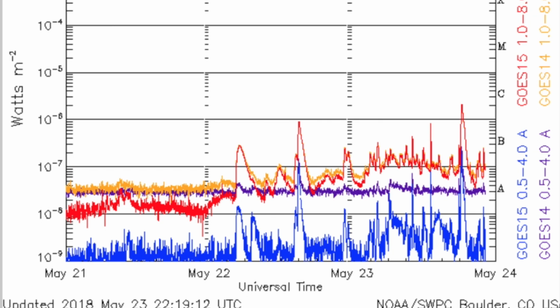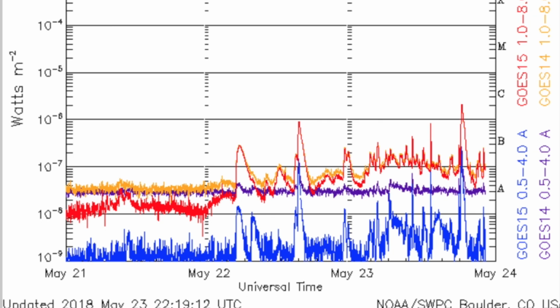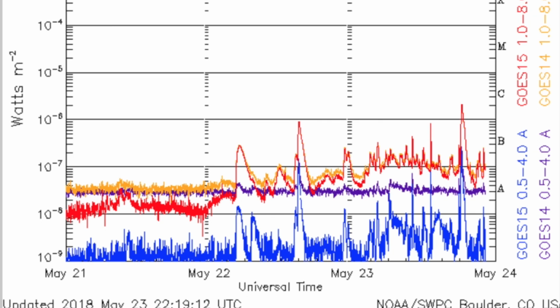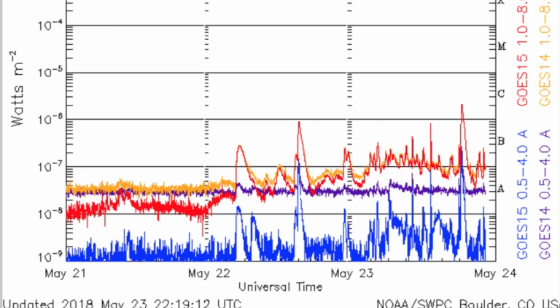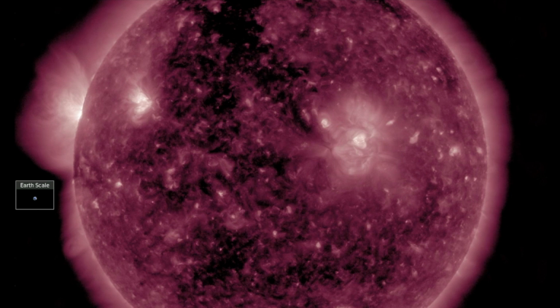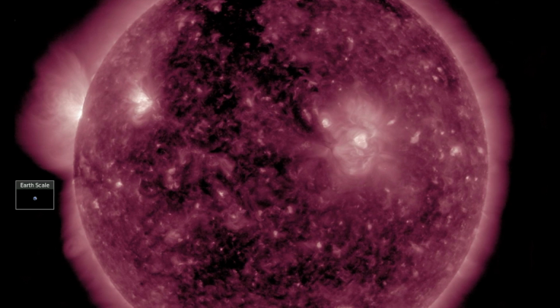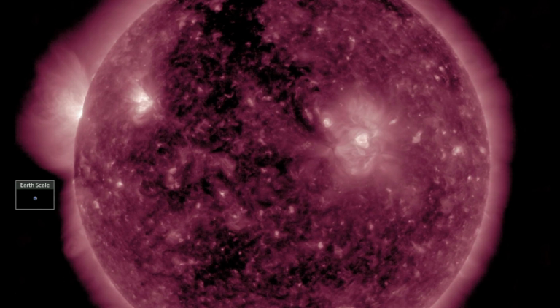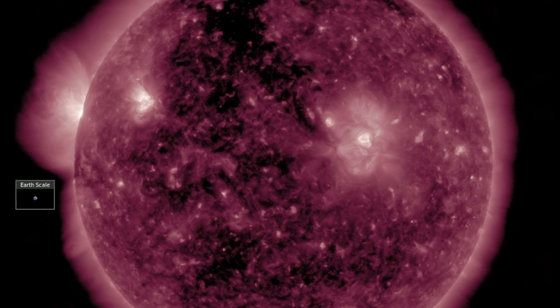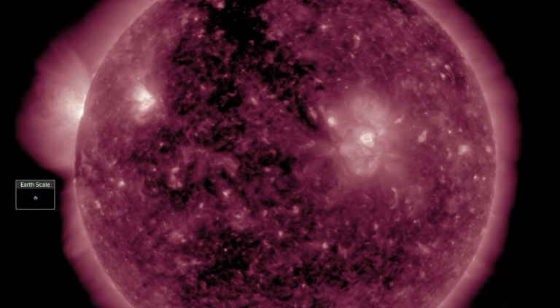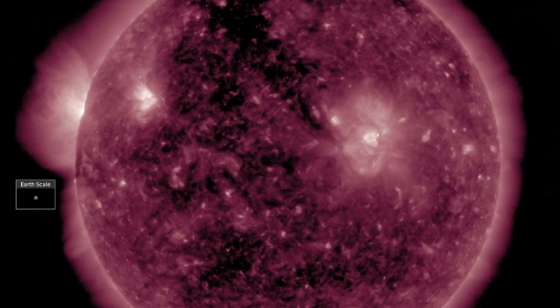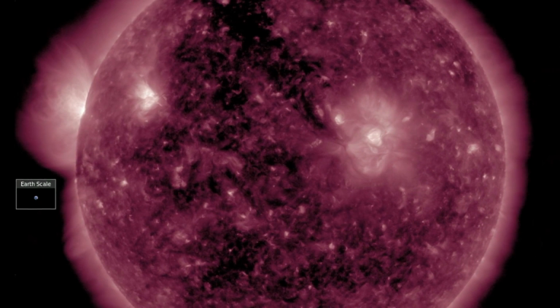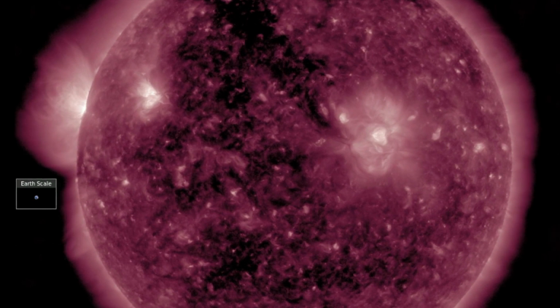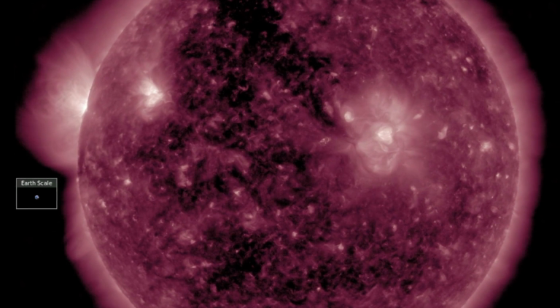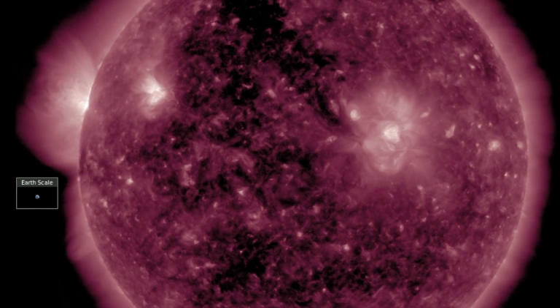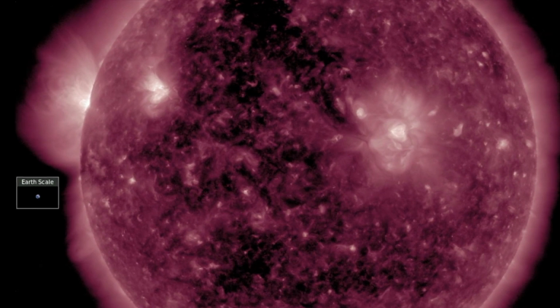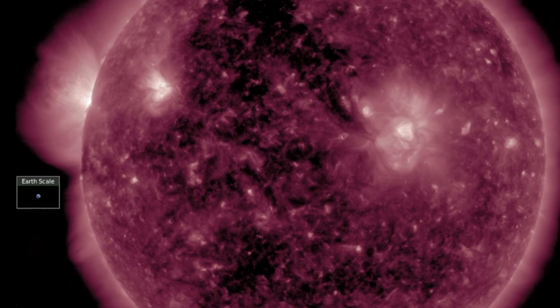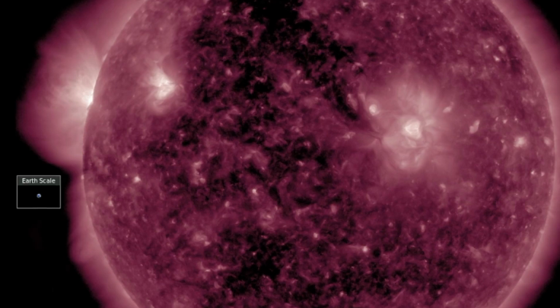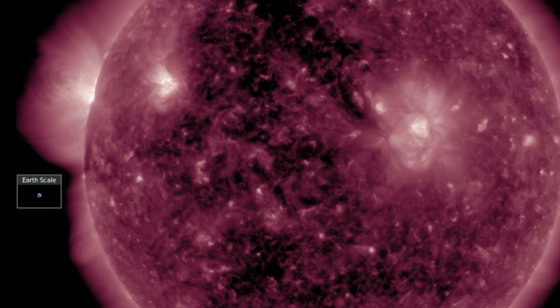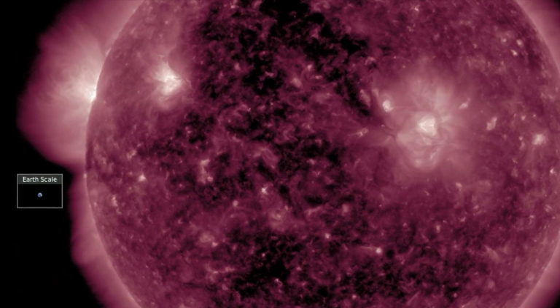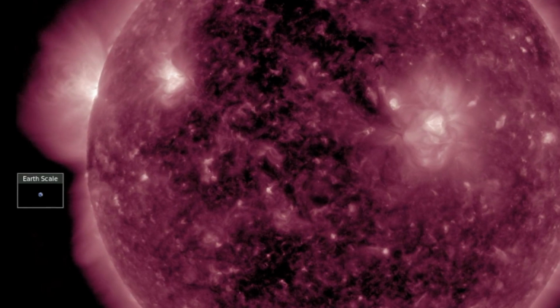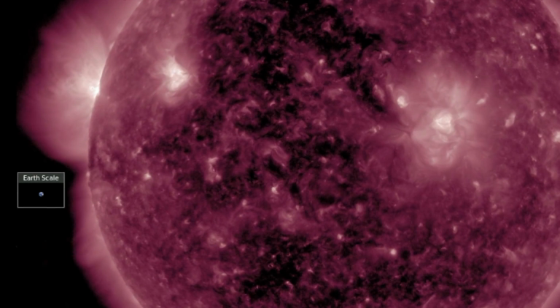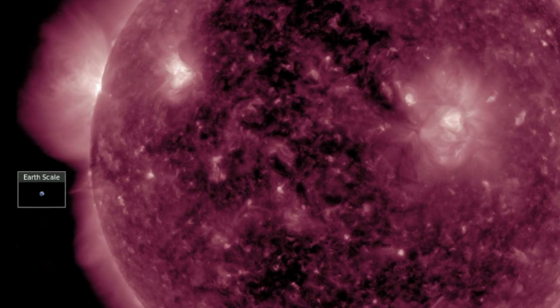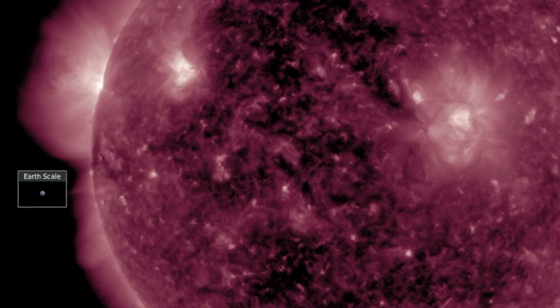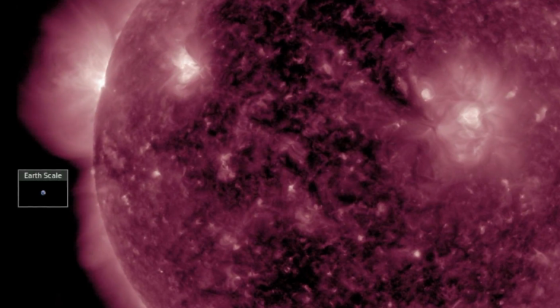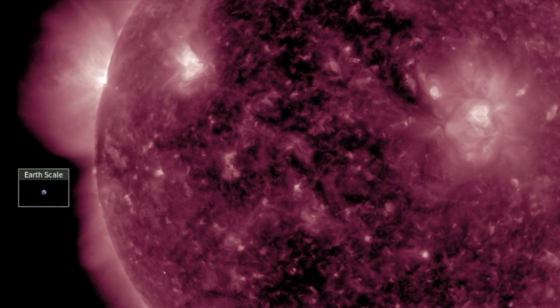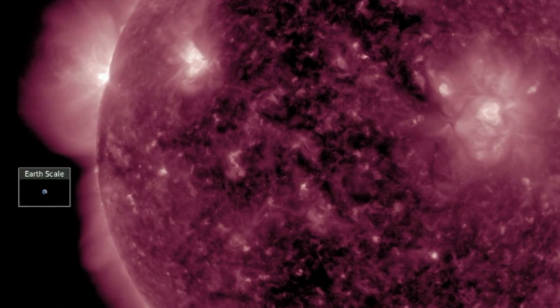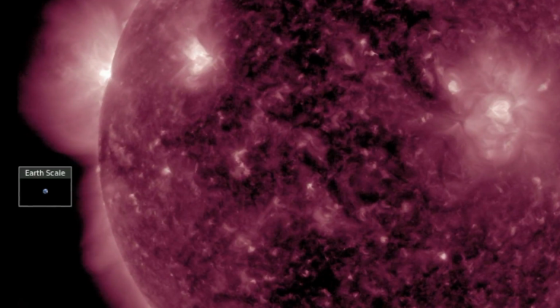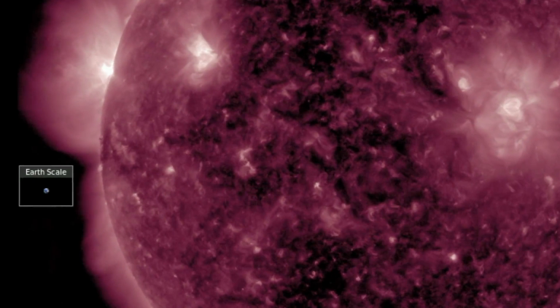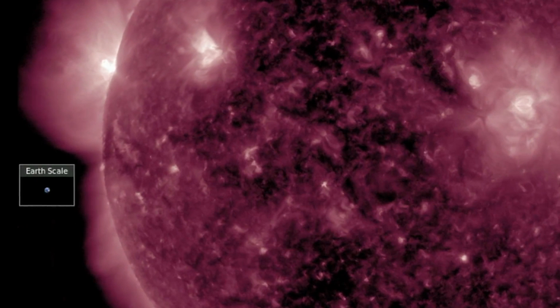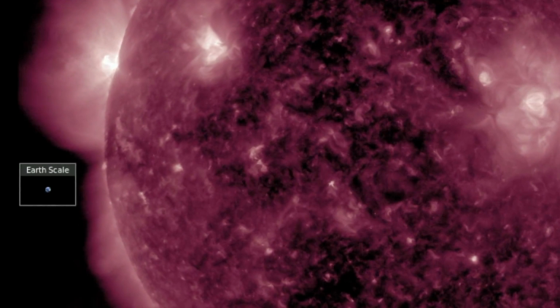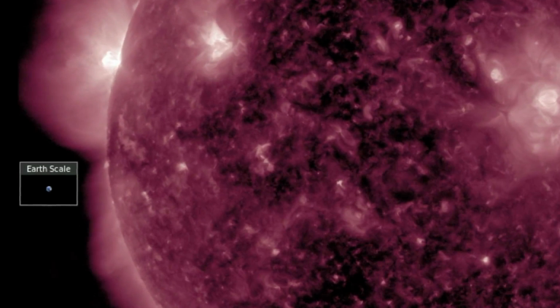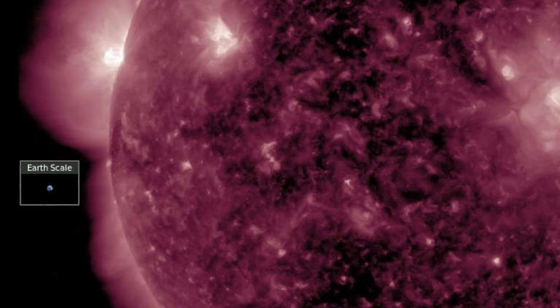One last solar note is that an equatorial coronal hole can be seen incoming, due to its carving out coronal plasma with its magnetic fields.